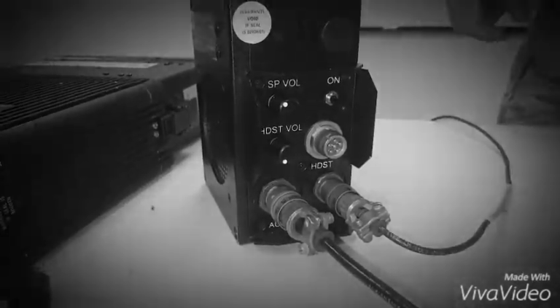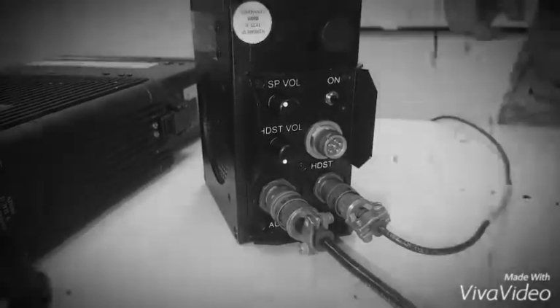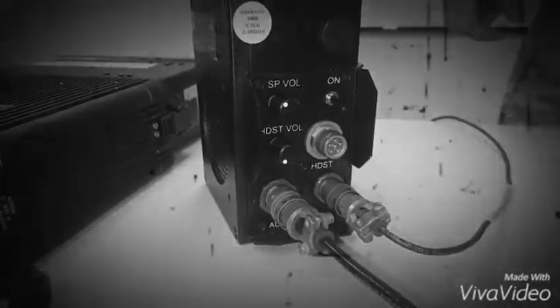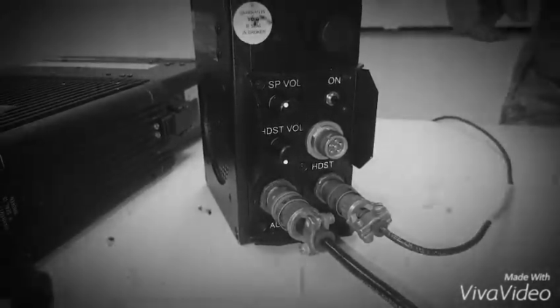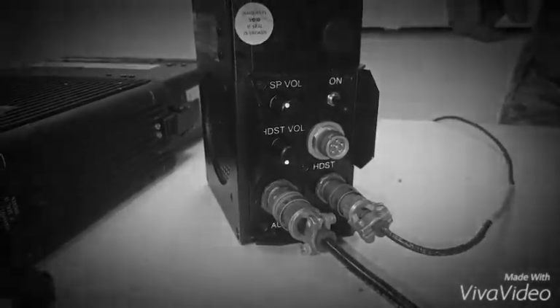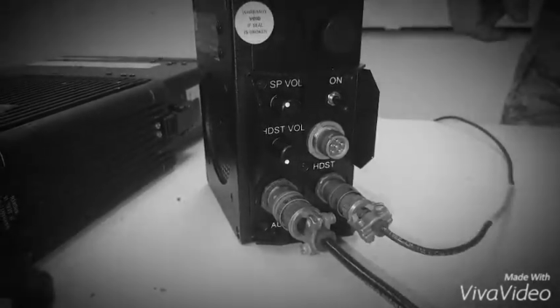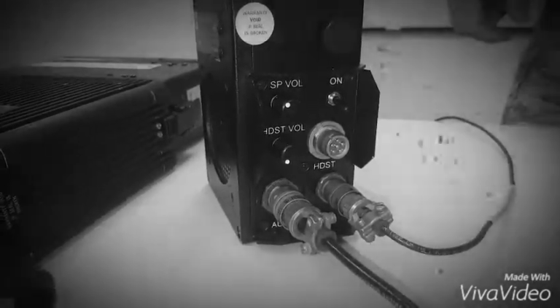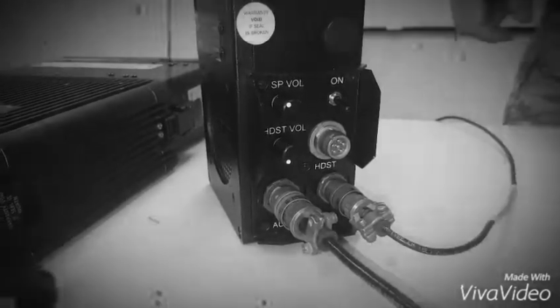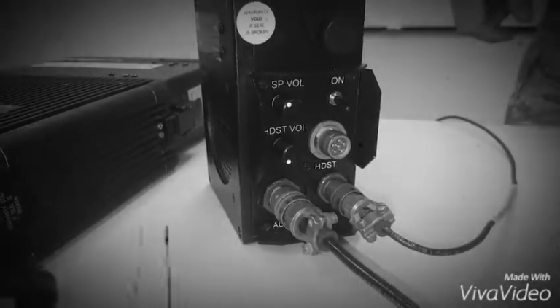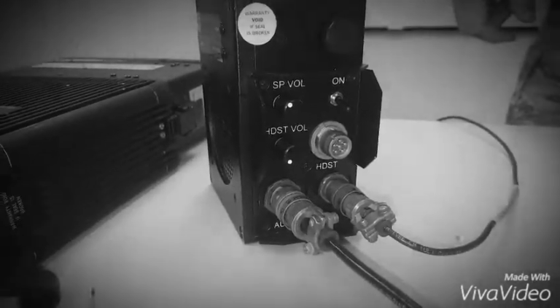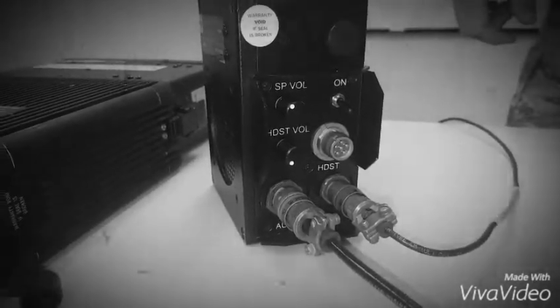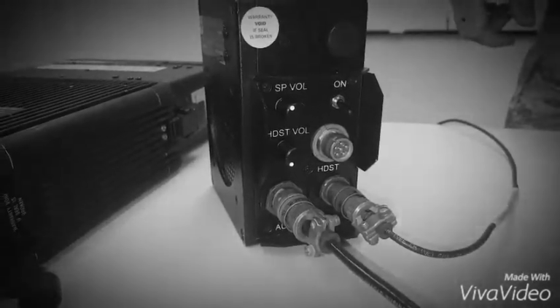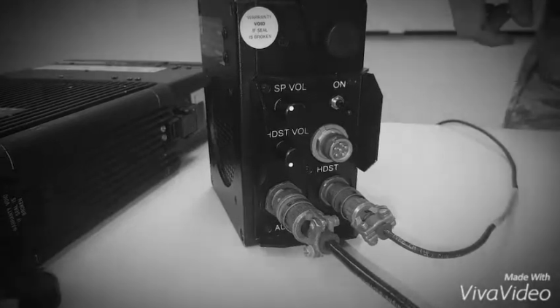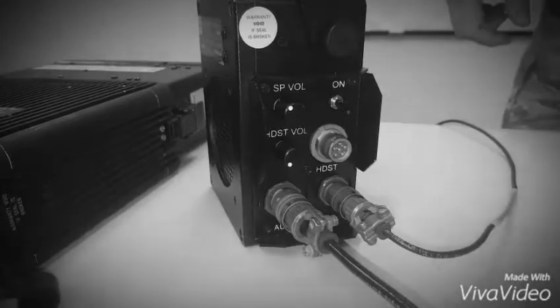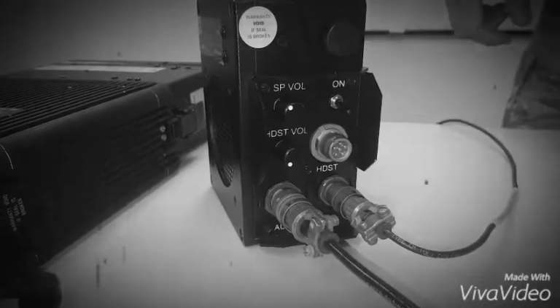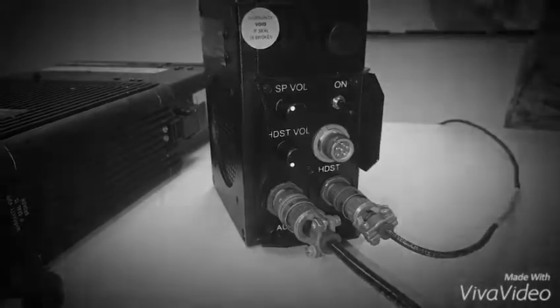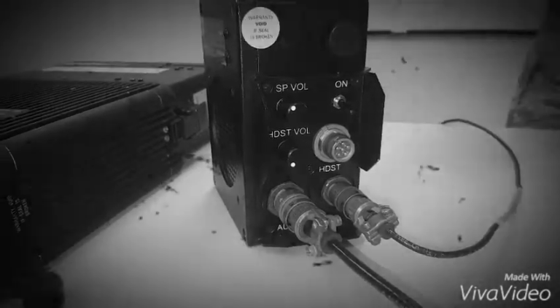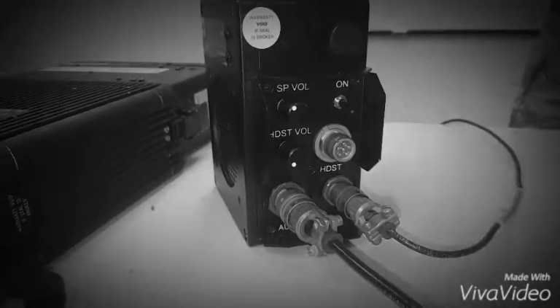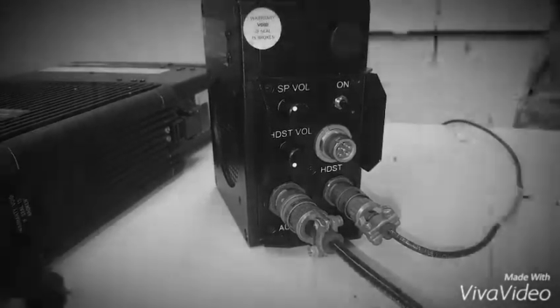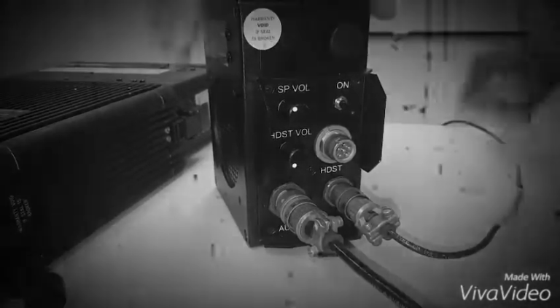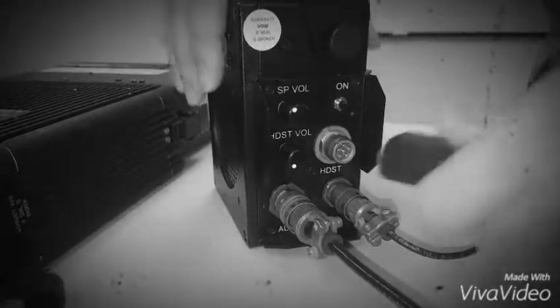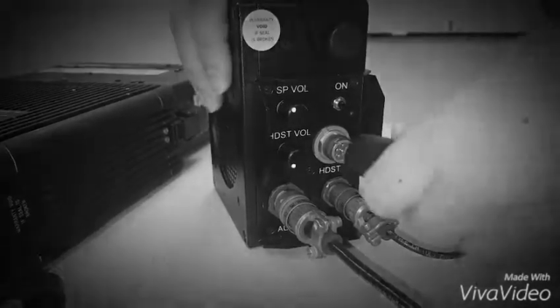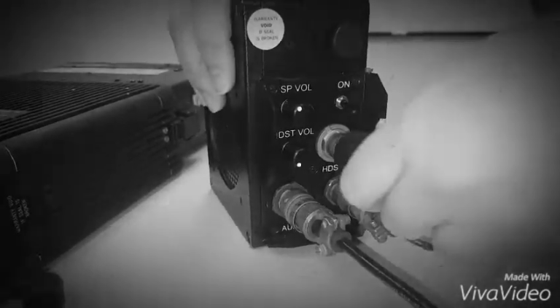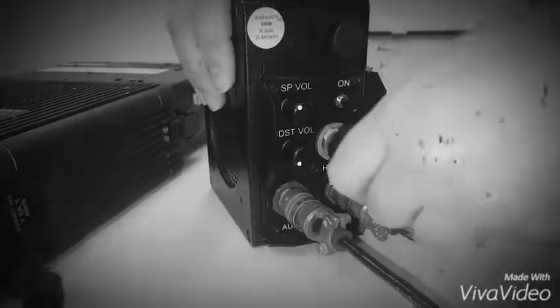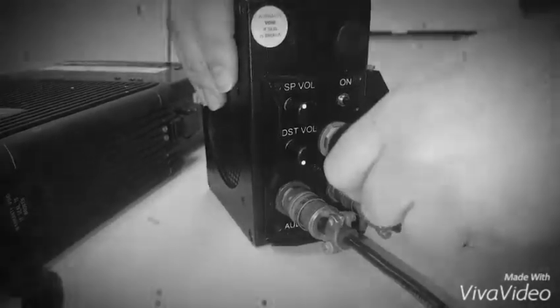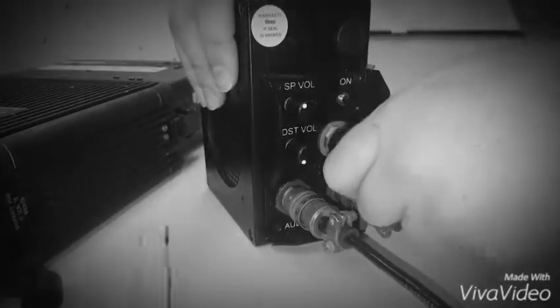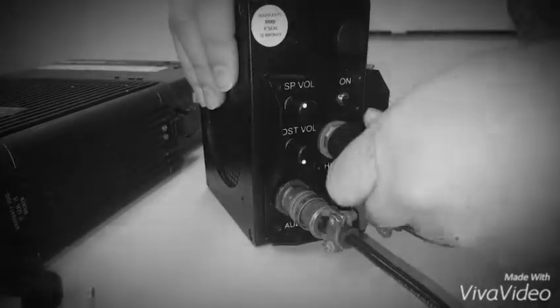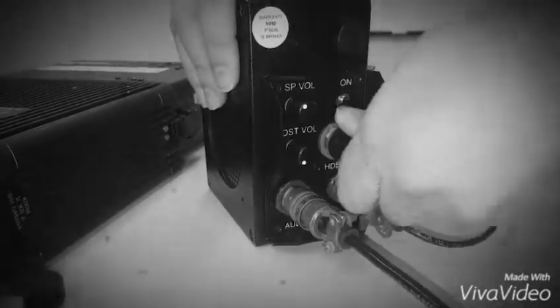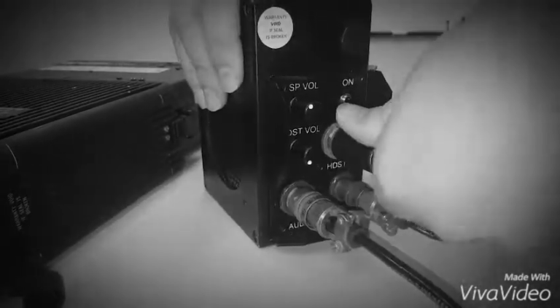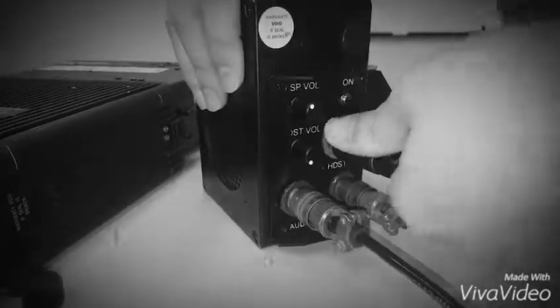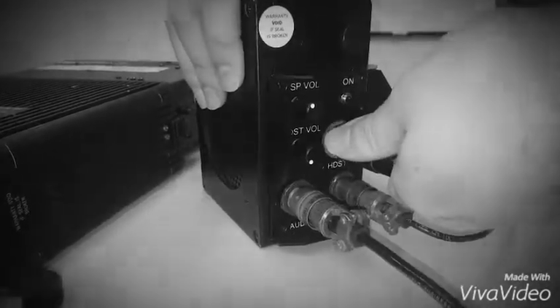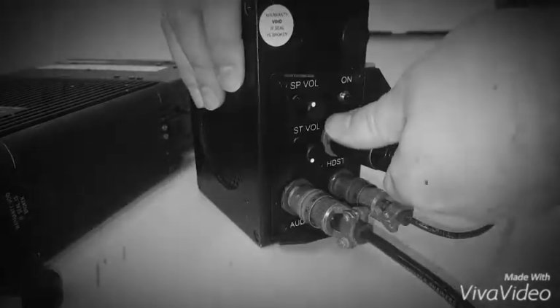Step 10: Install handset by connecting it to the handset connector on the external speaker.